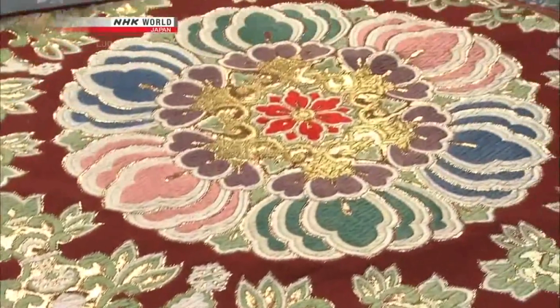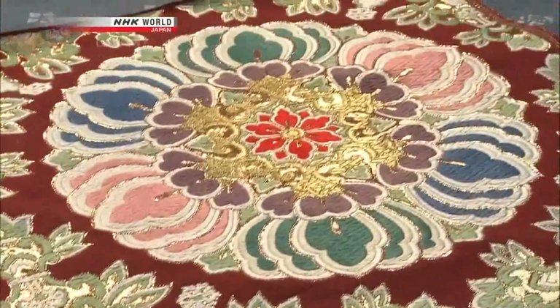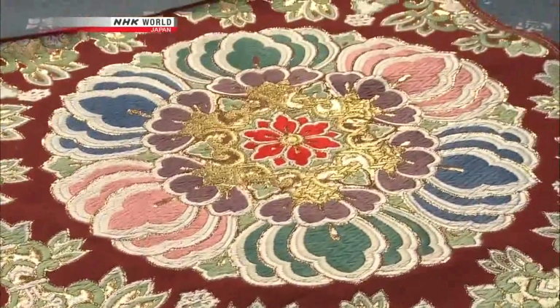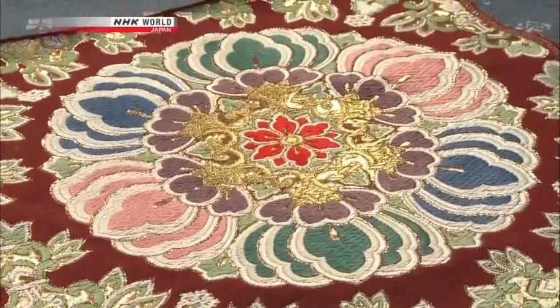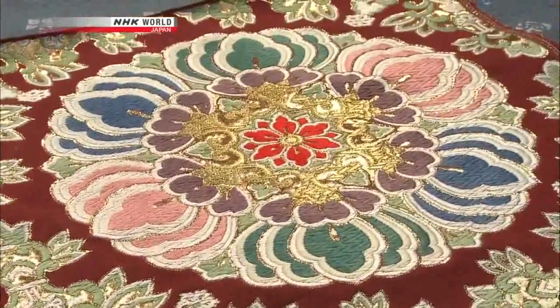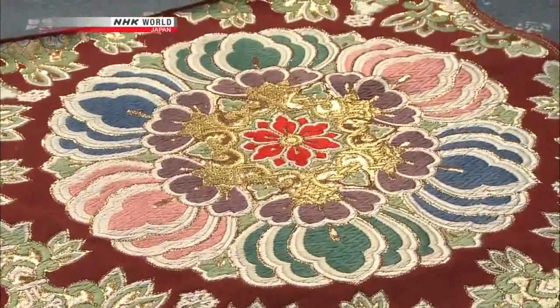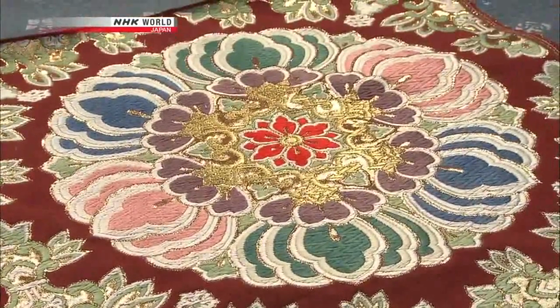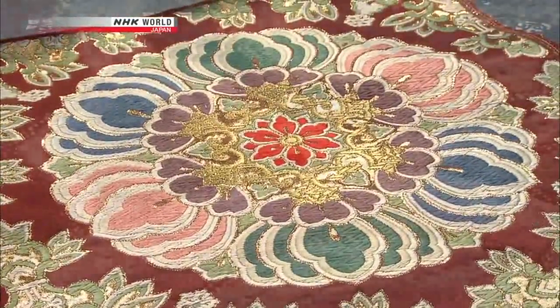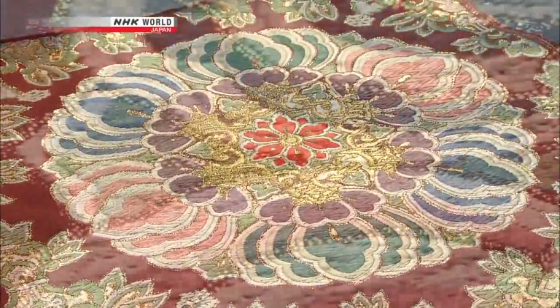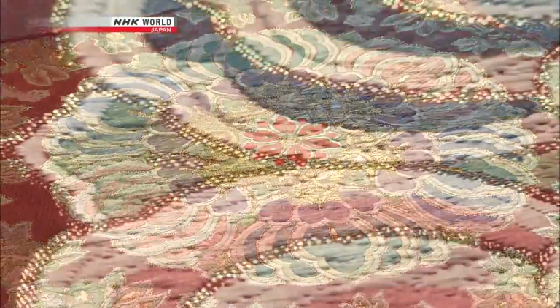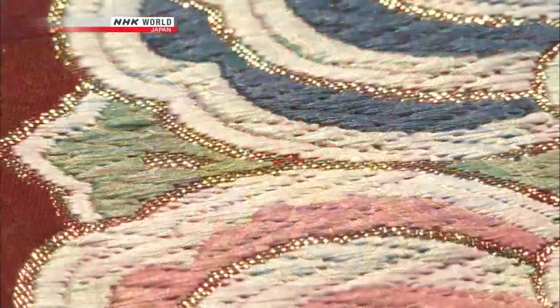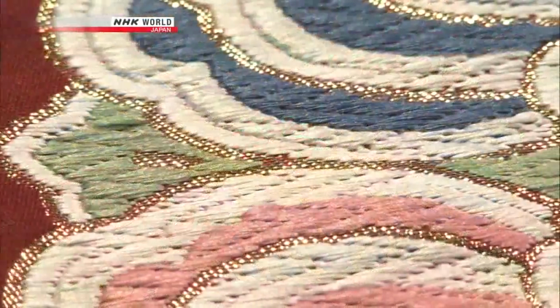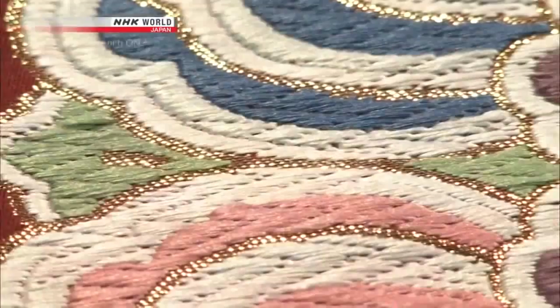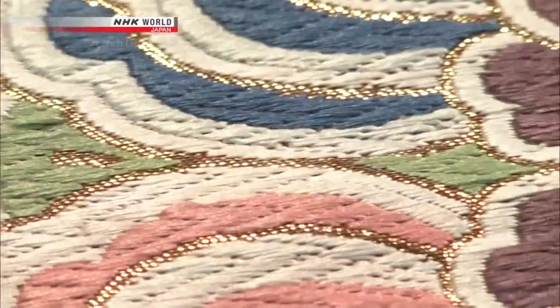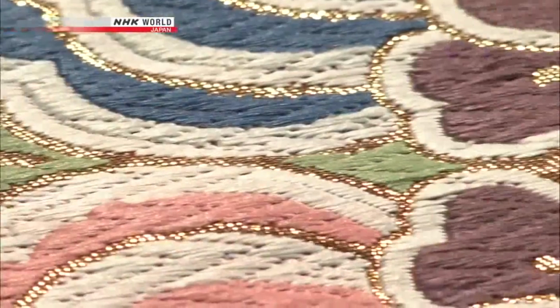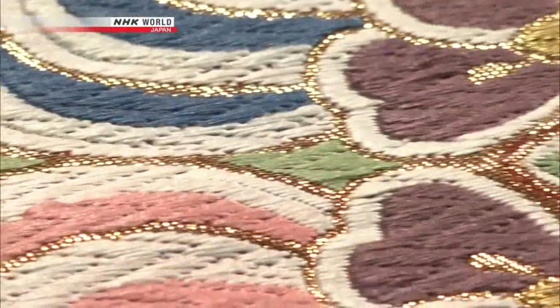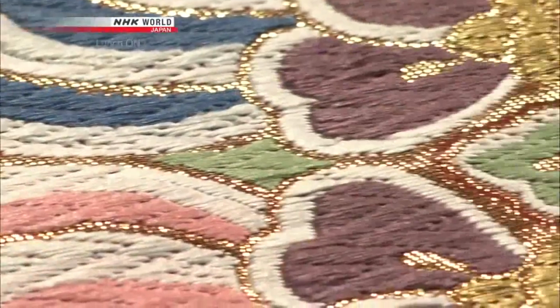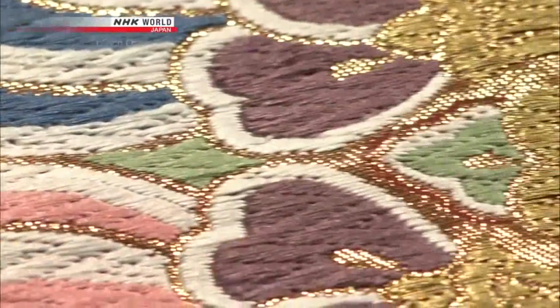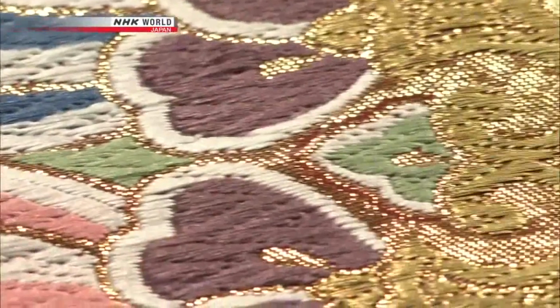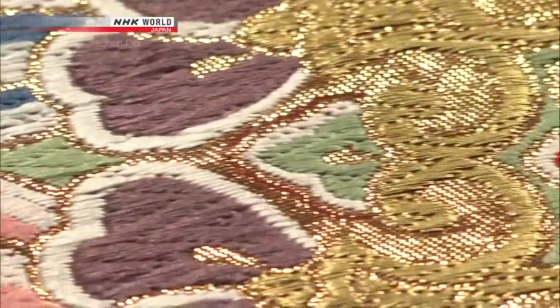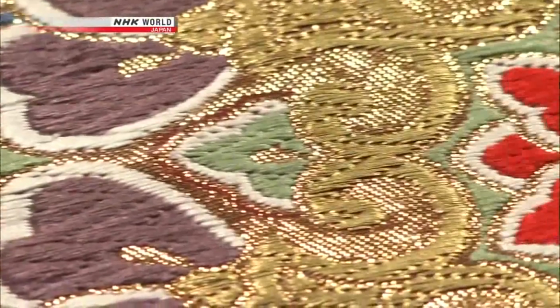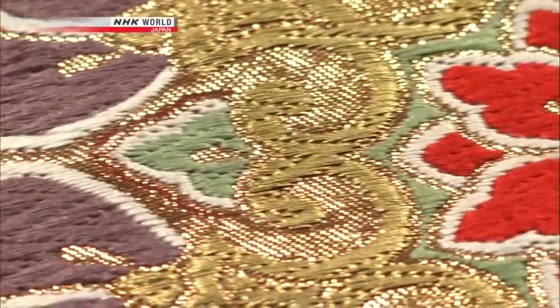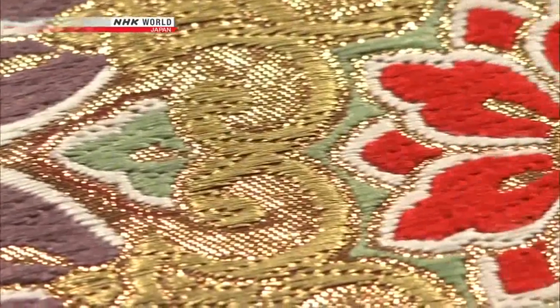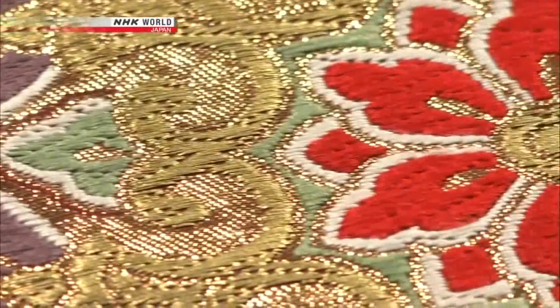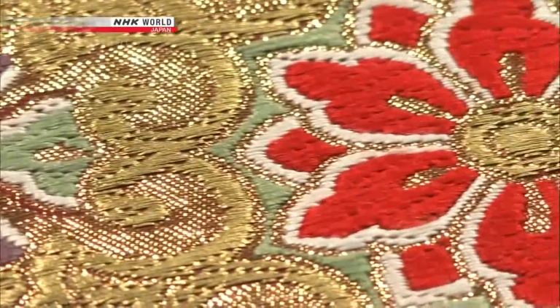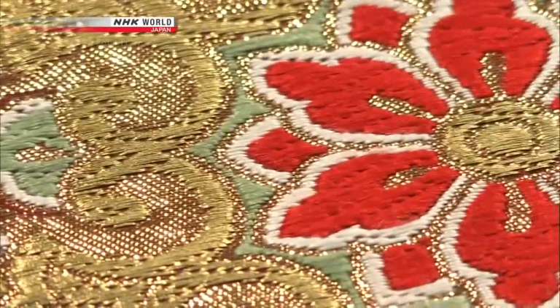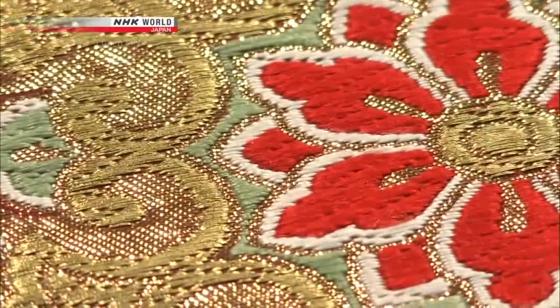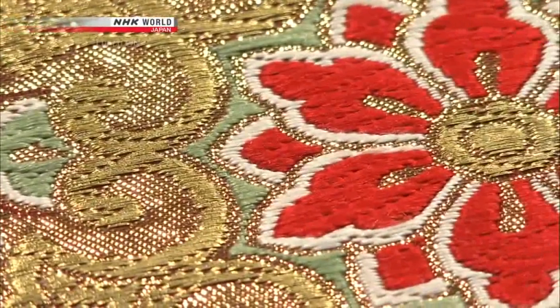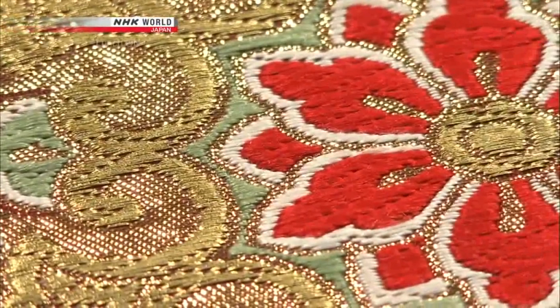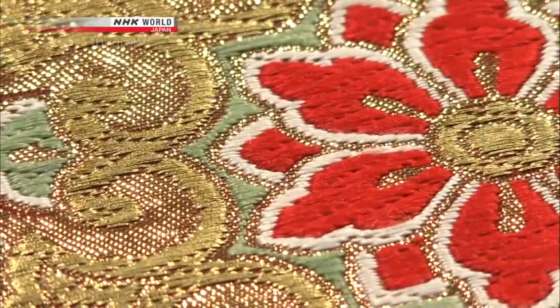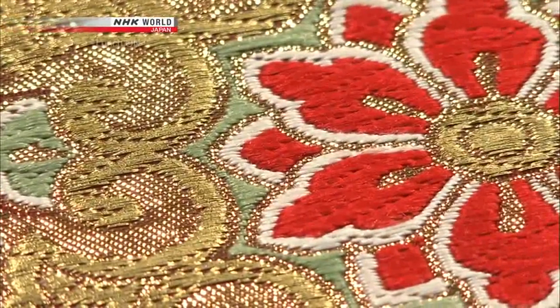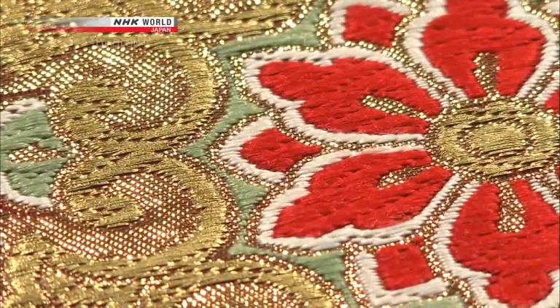The beauty of Nishijin fabric is a product of the fusion between traditional craftsmanship and the technology of the times.